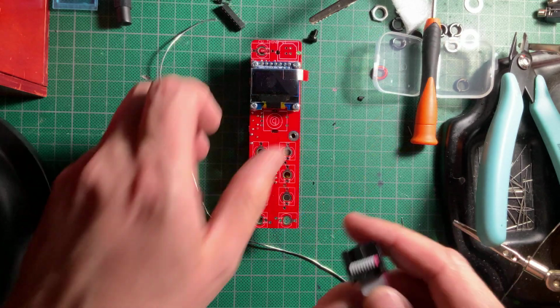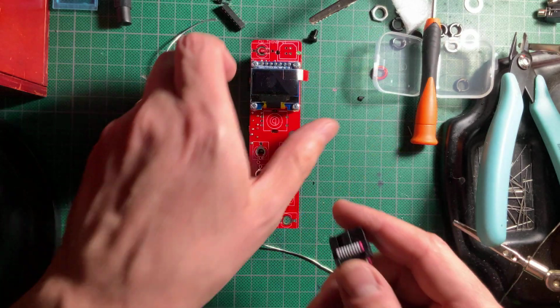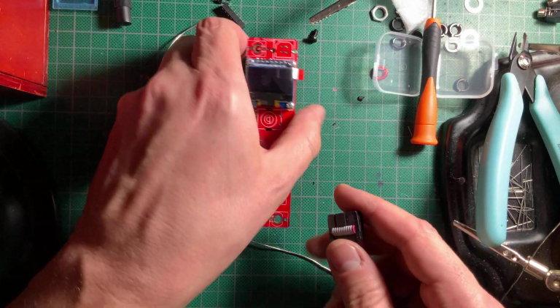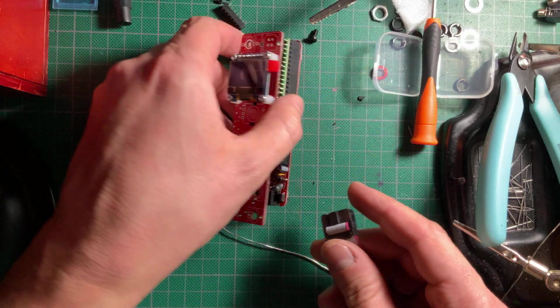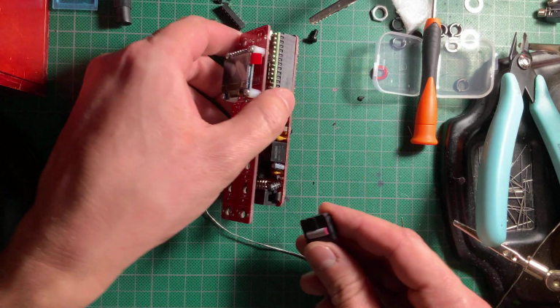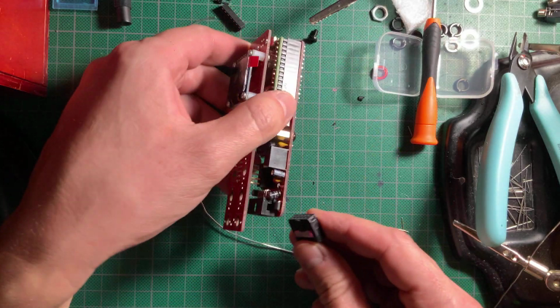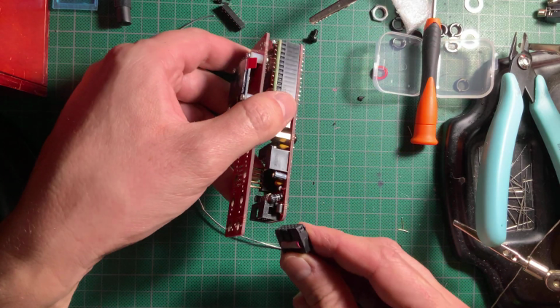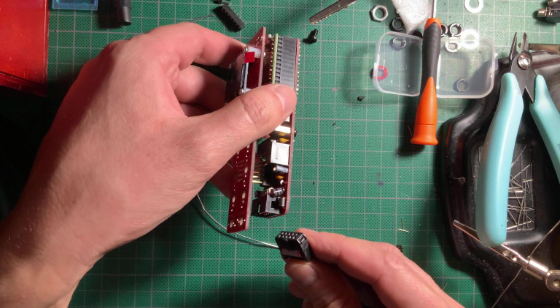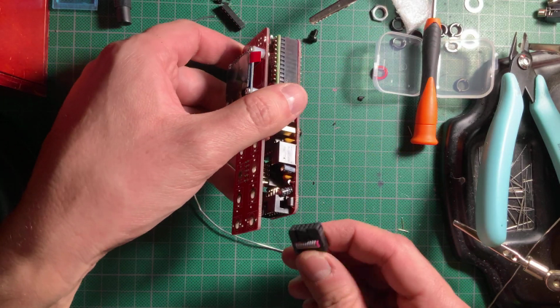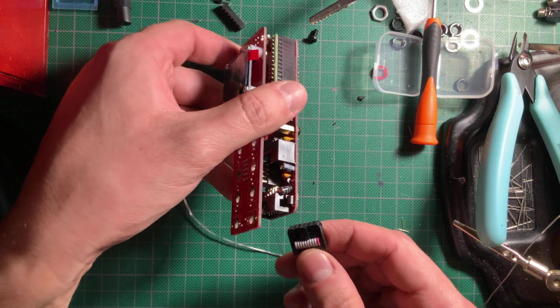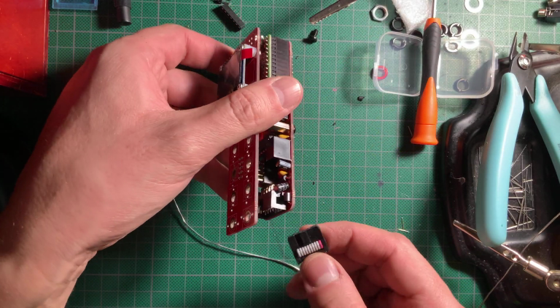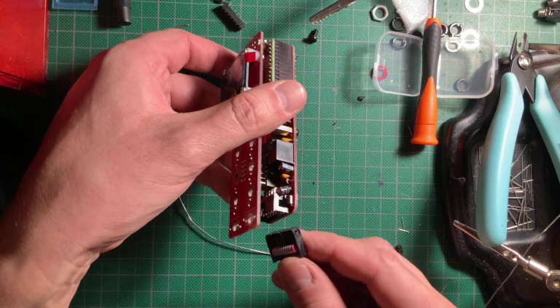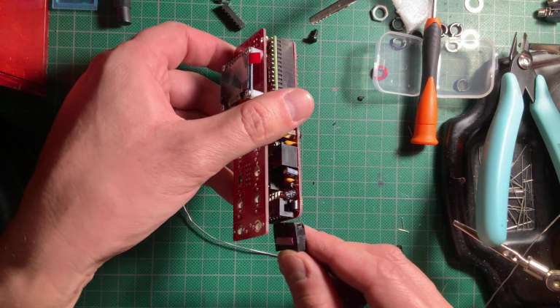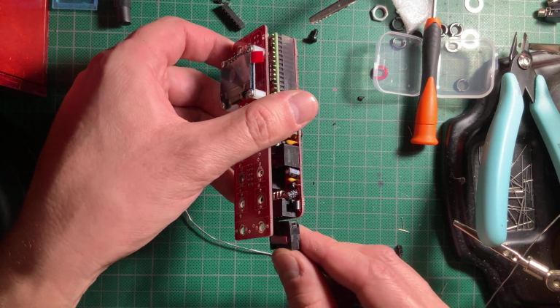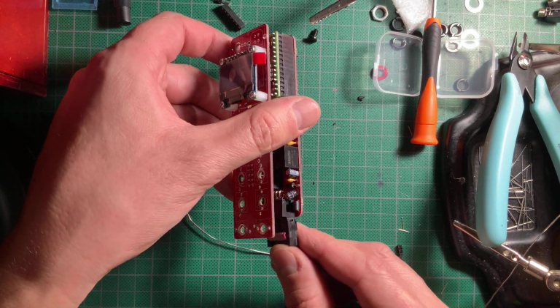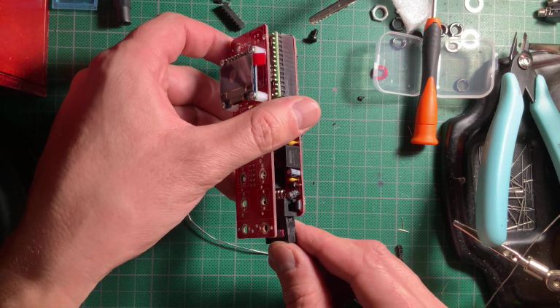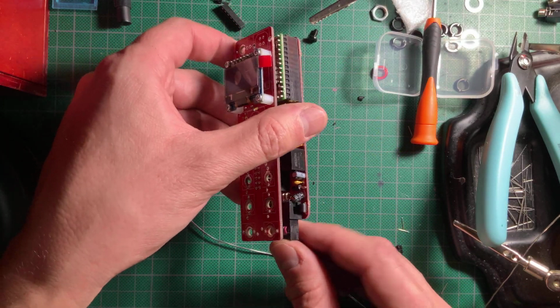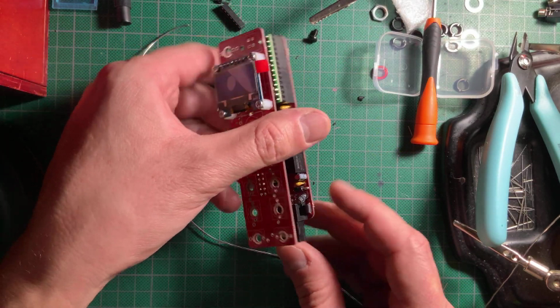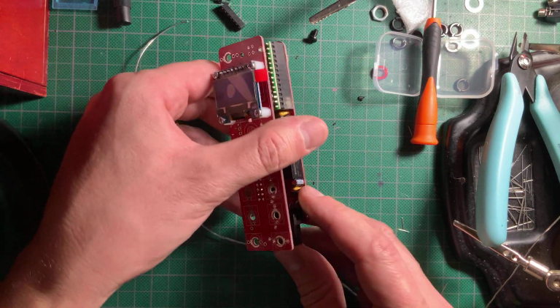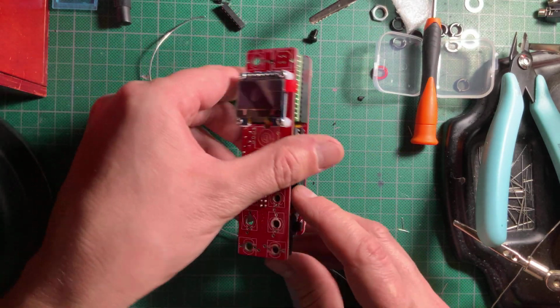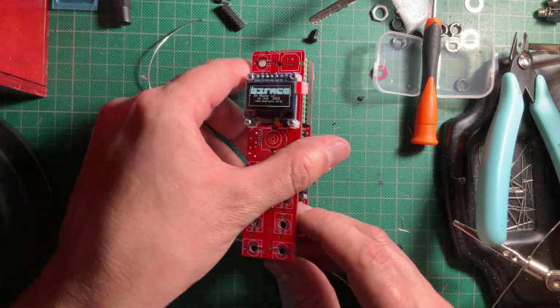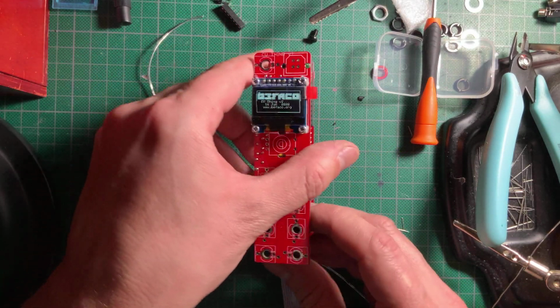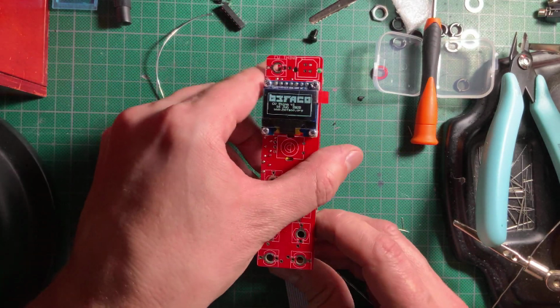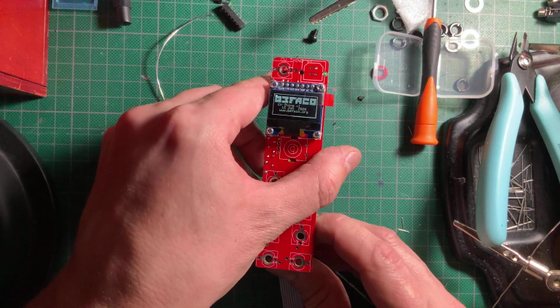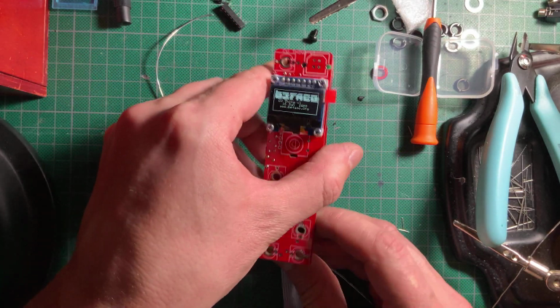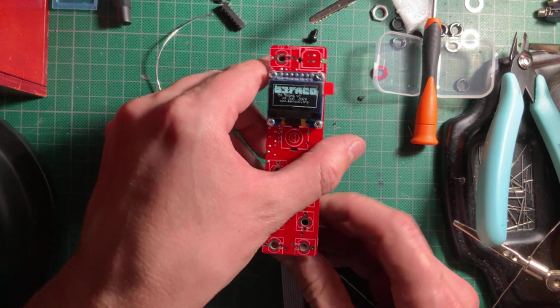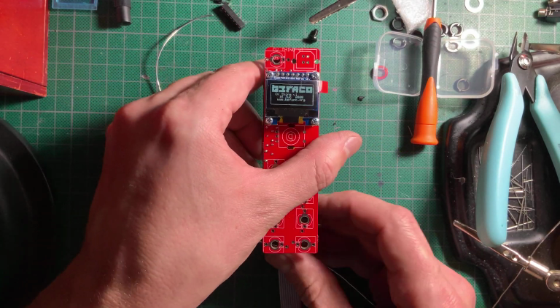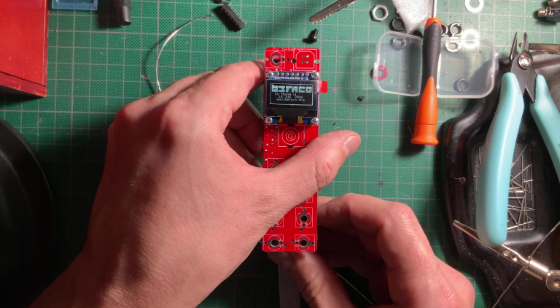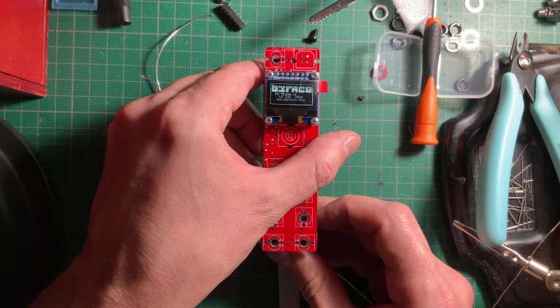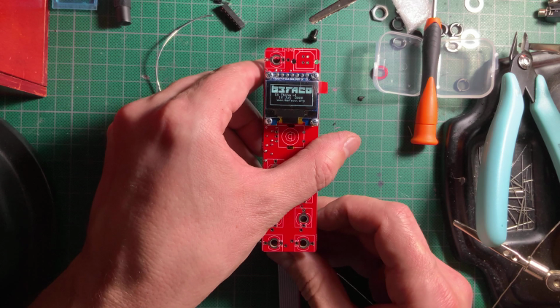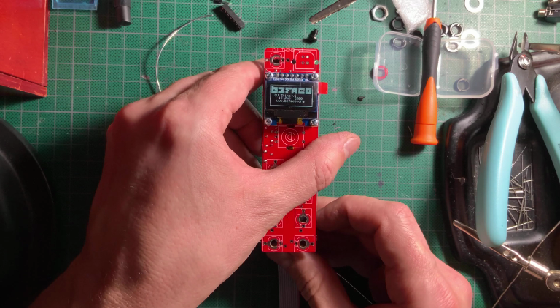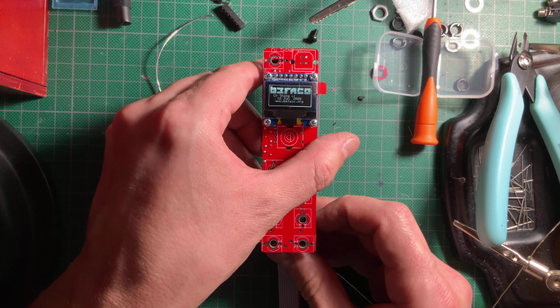I then turned on the module again to verify that it was booting and displaying properly, which it was.